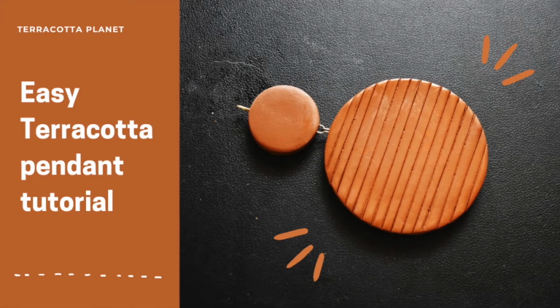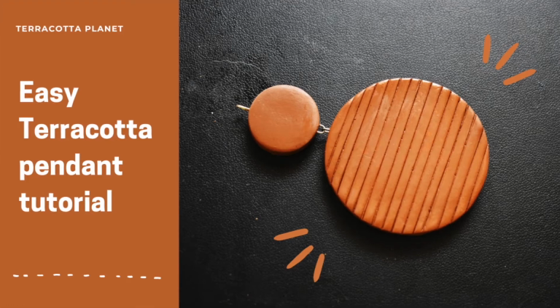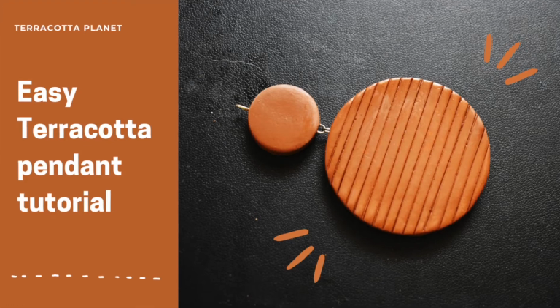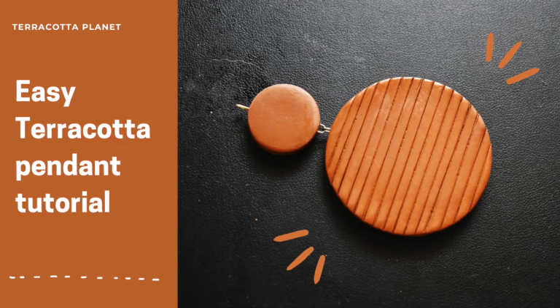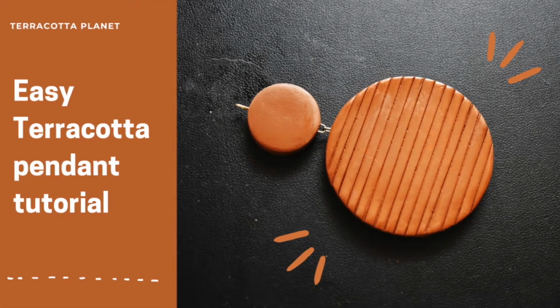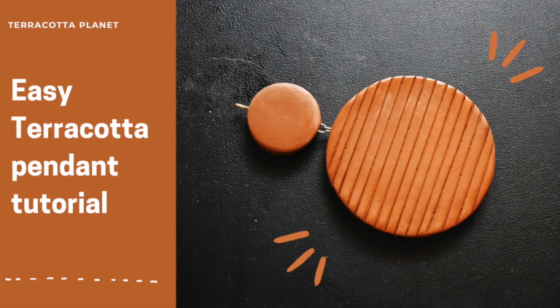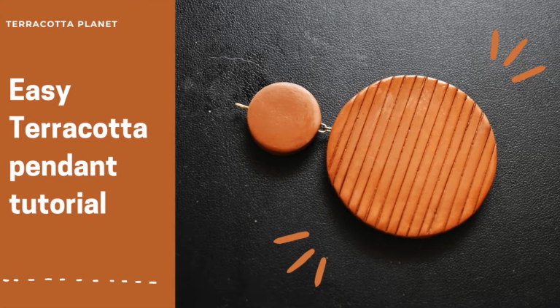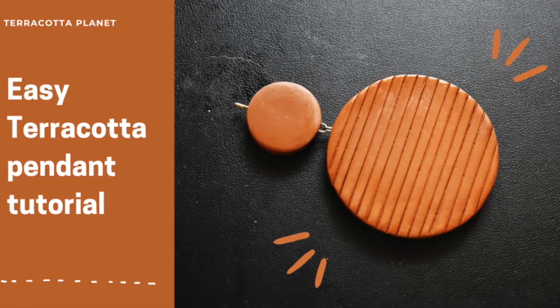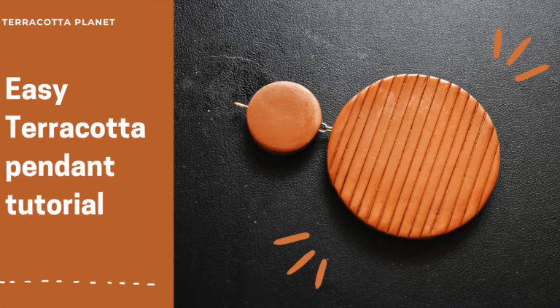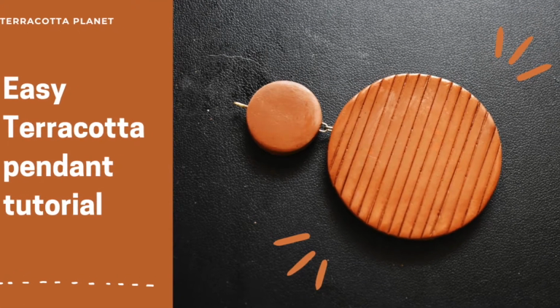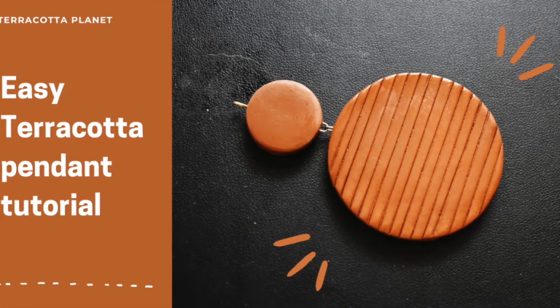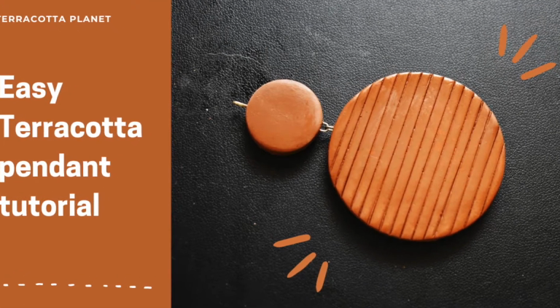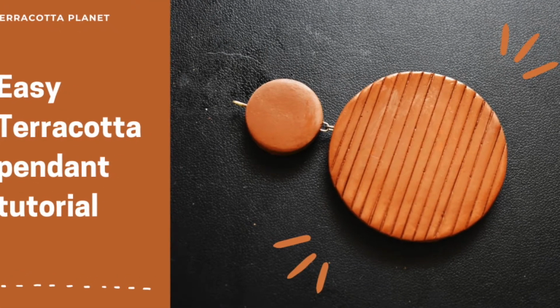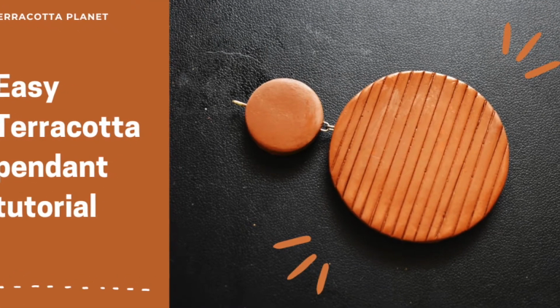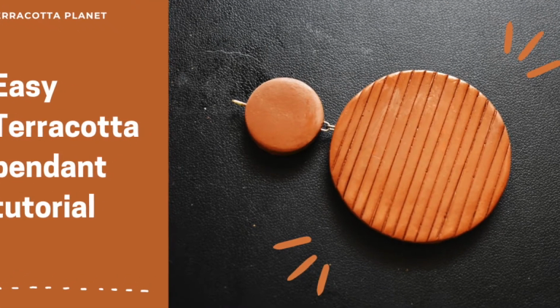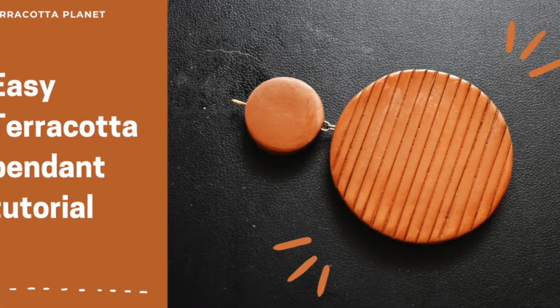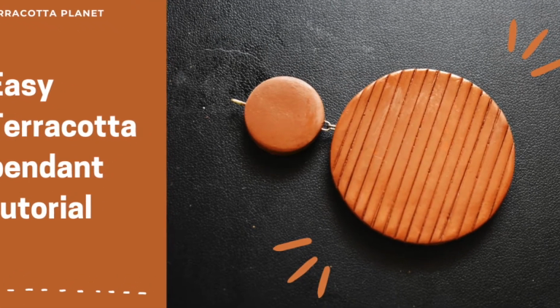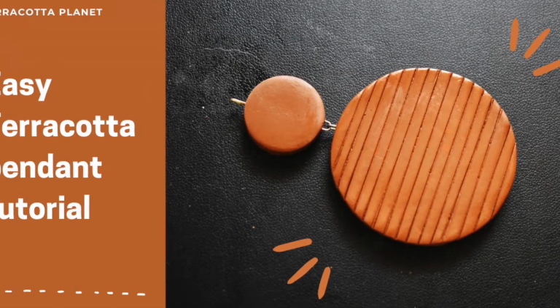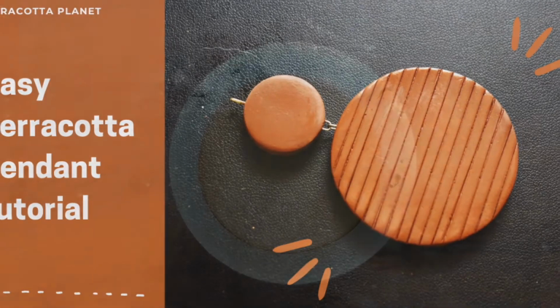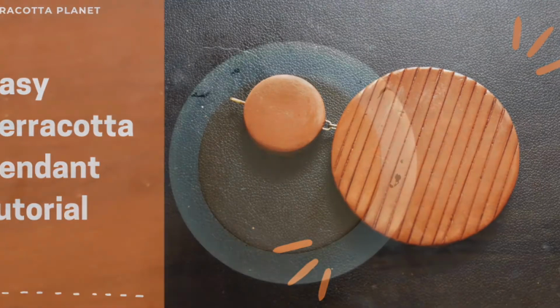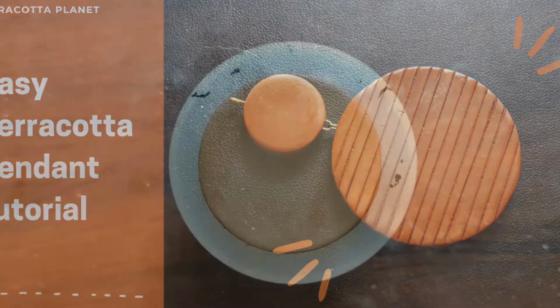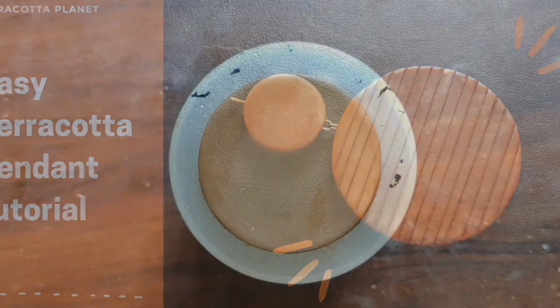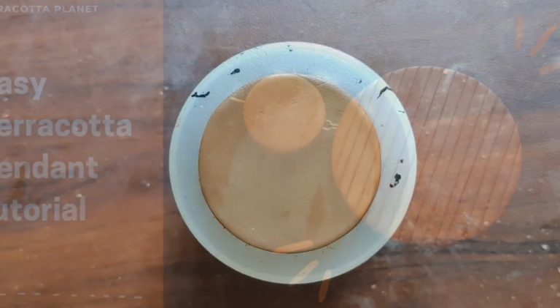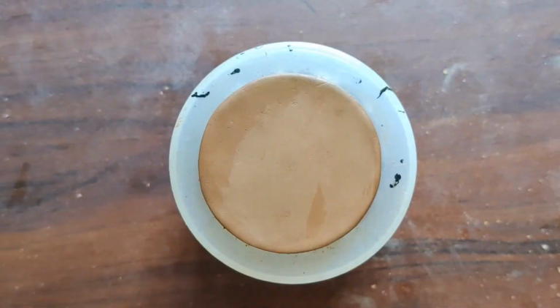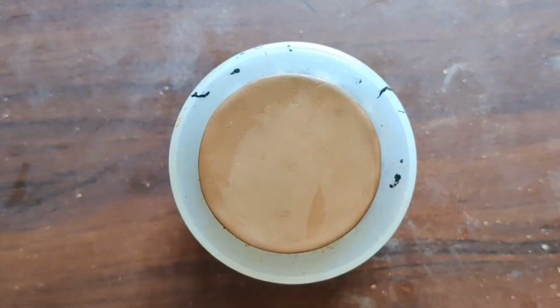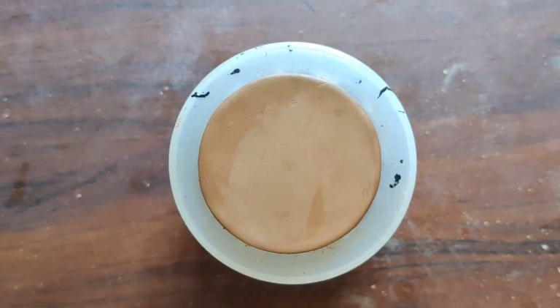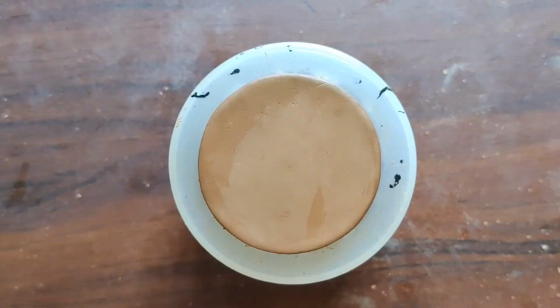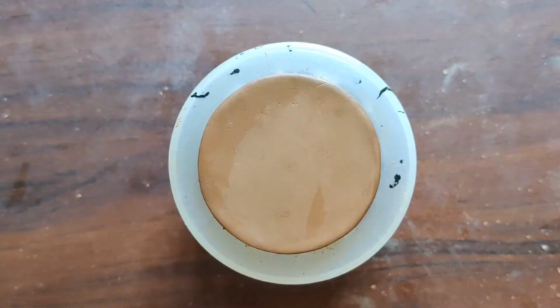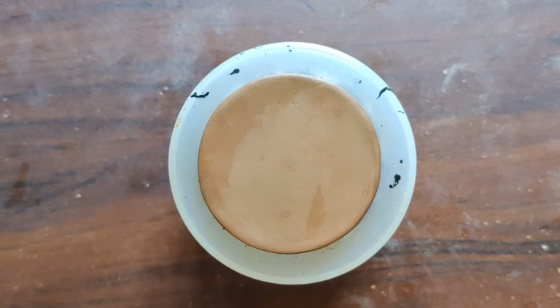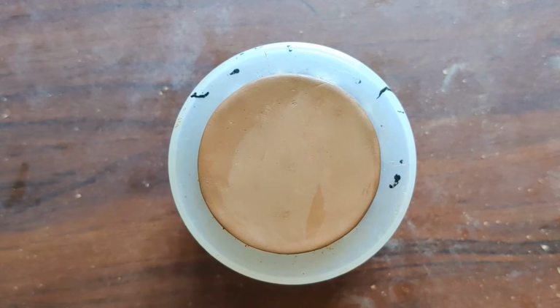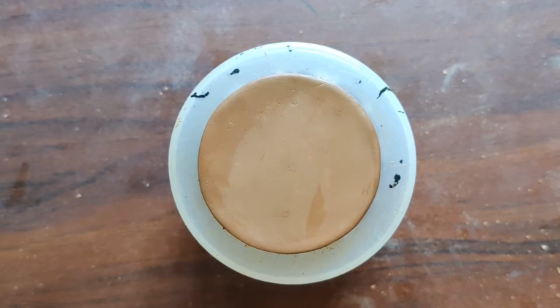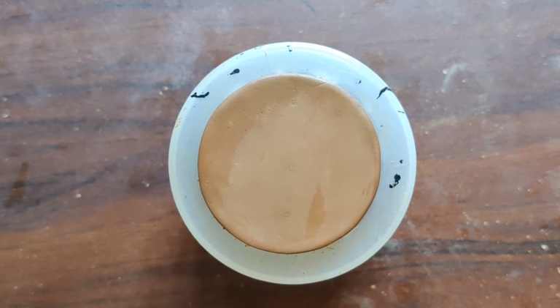Hi, welcome to Terracotta Planet. In this video, let's see how to make this simple and easy pendant.